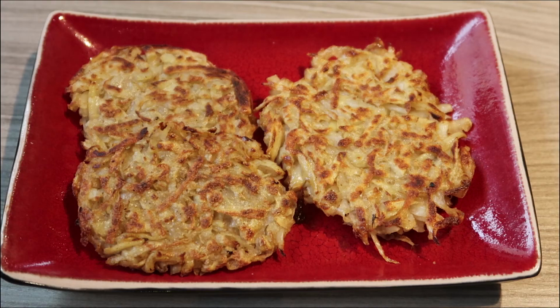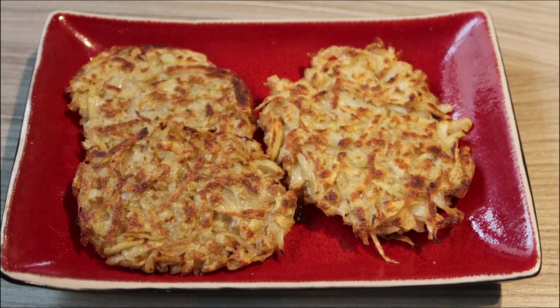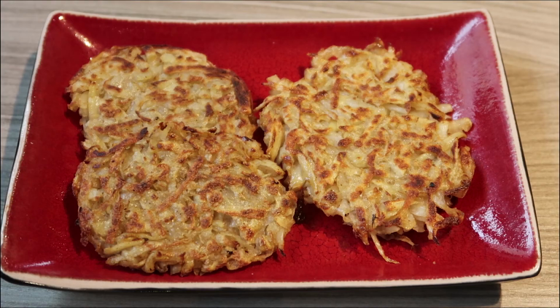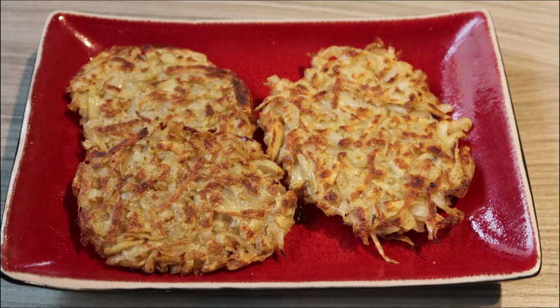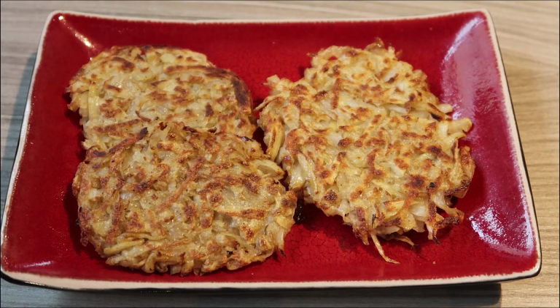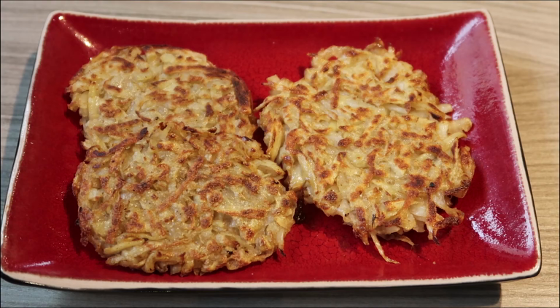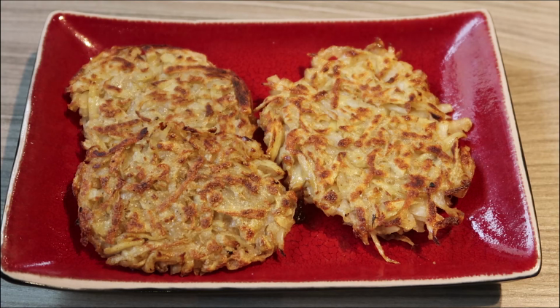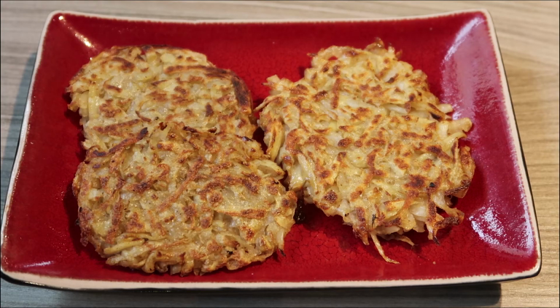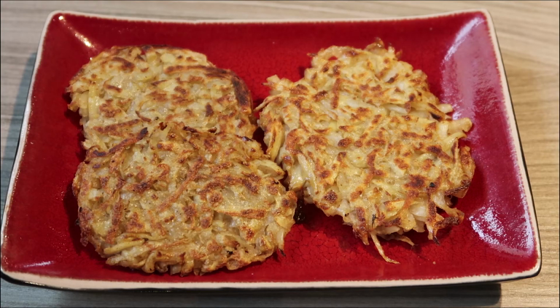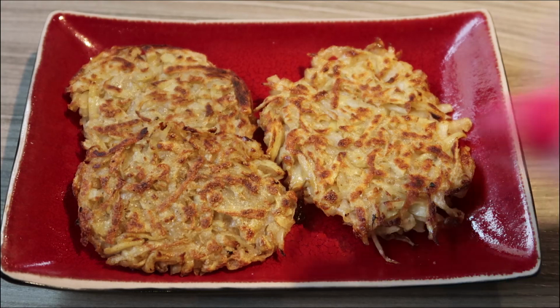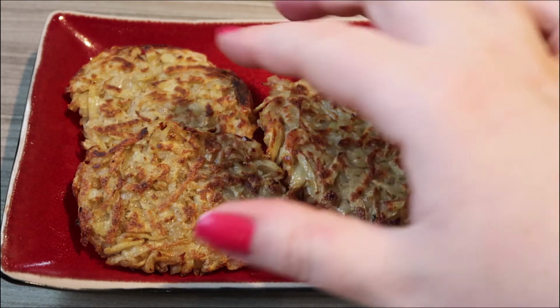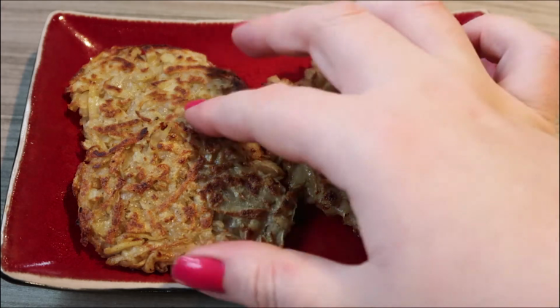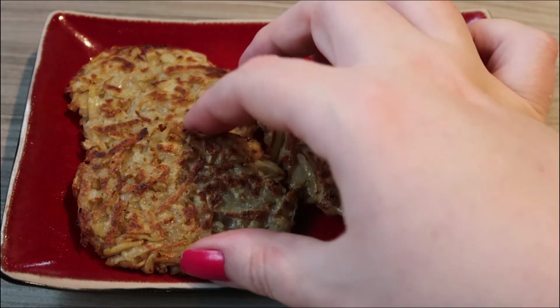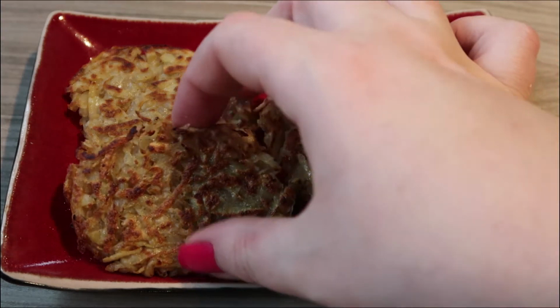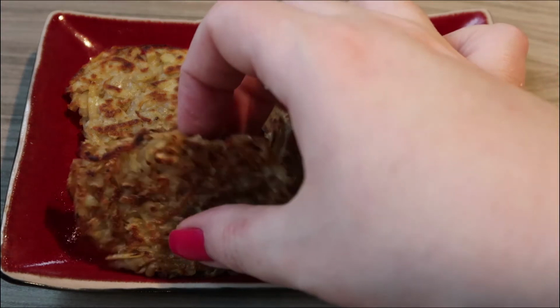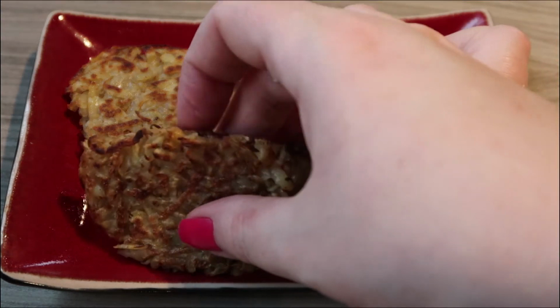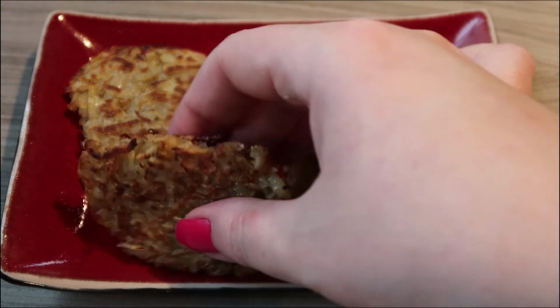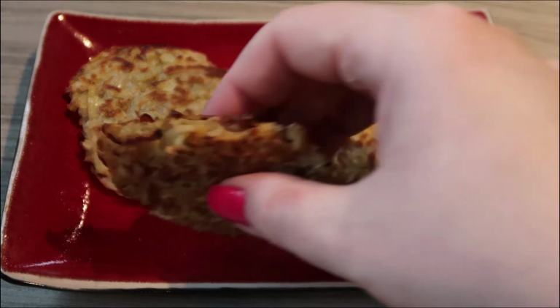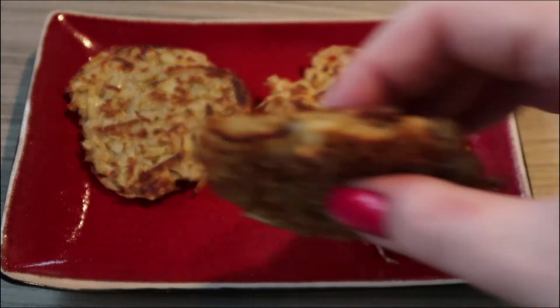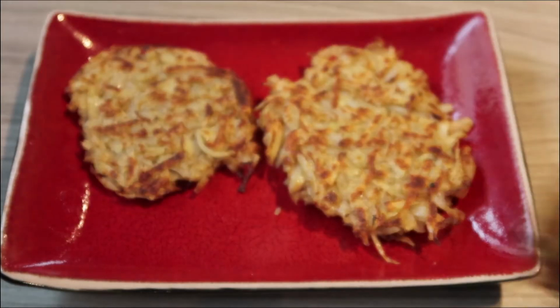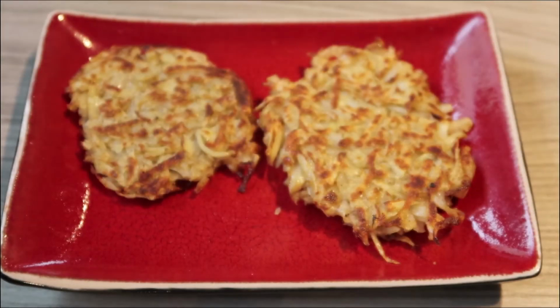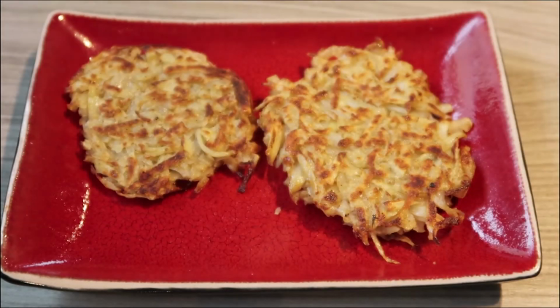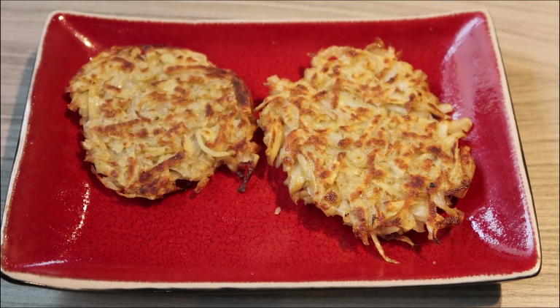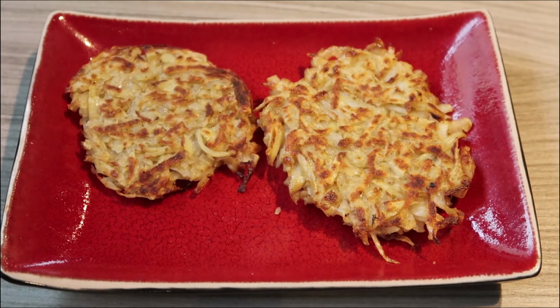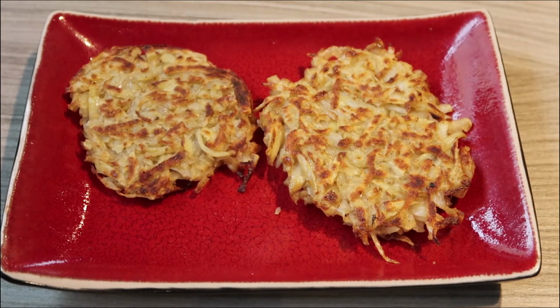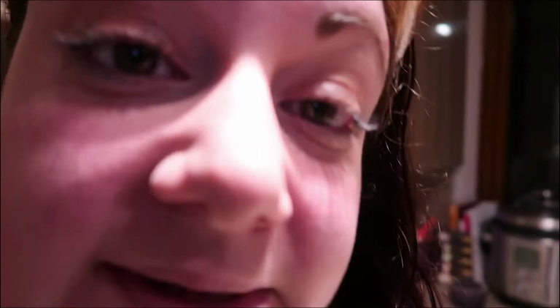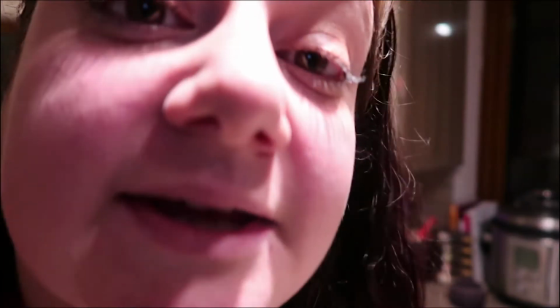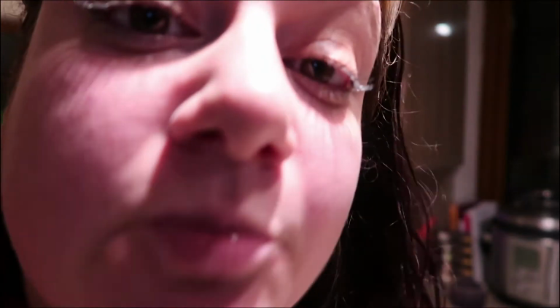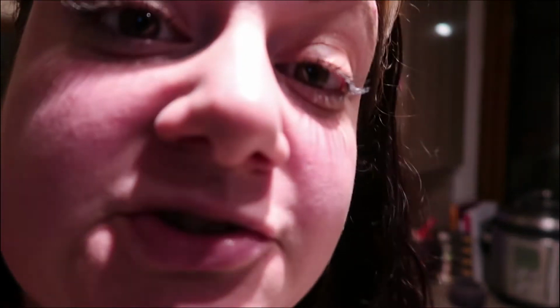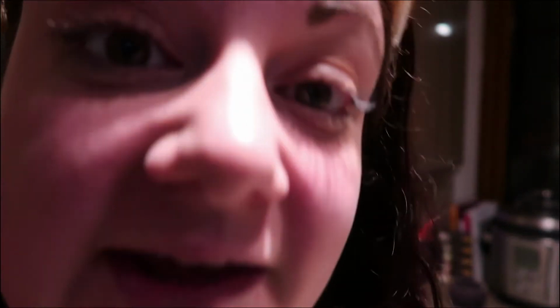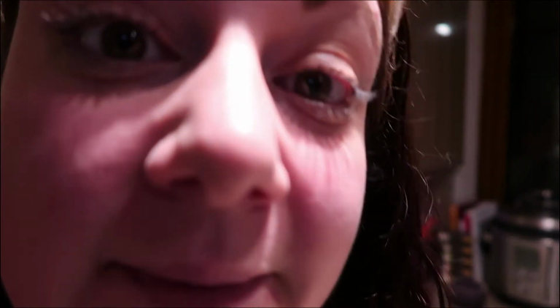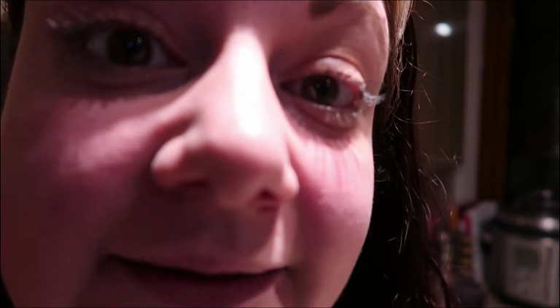And that's it — easy! Super amazing Slimming World sin-free hash browns. The best hash browns you'll ever make.